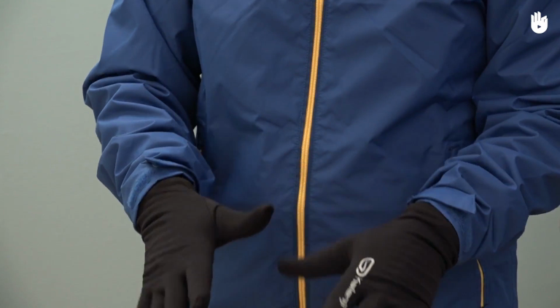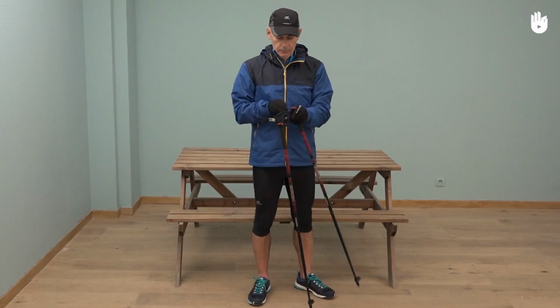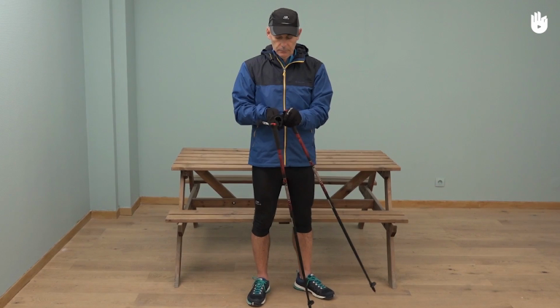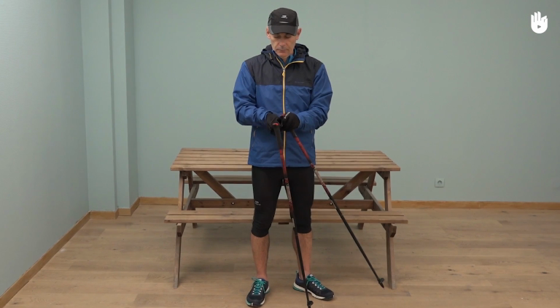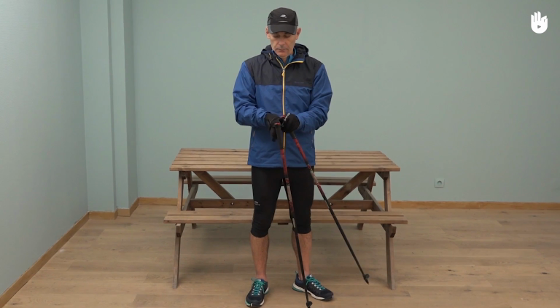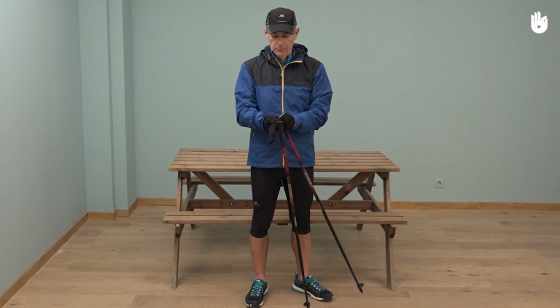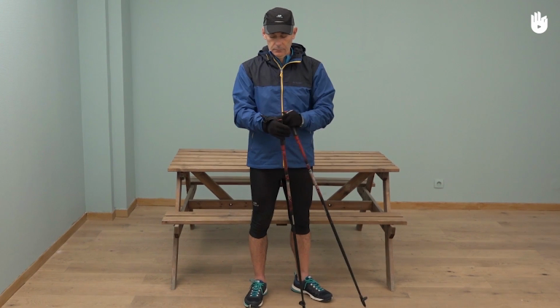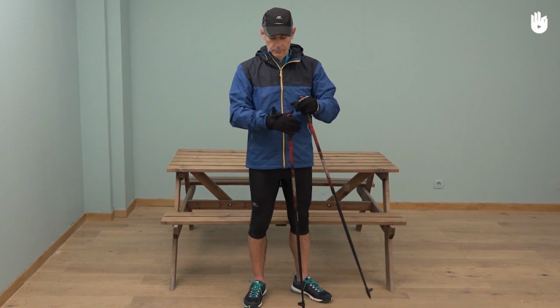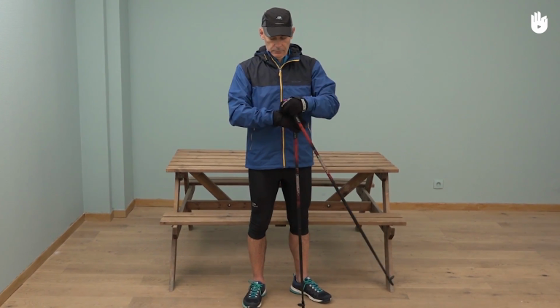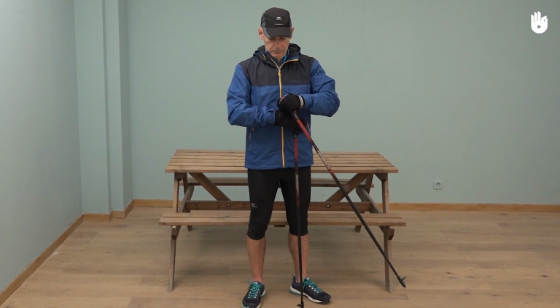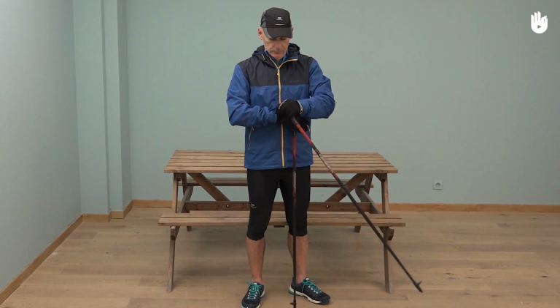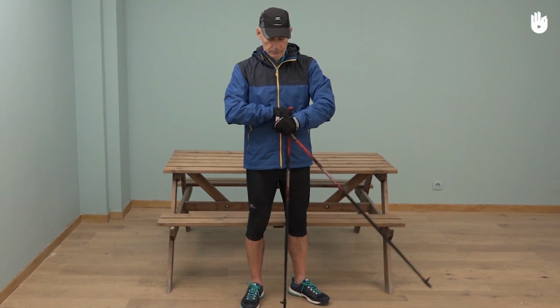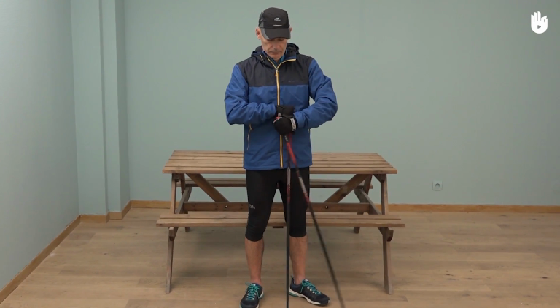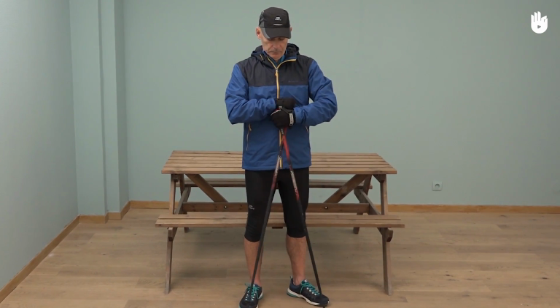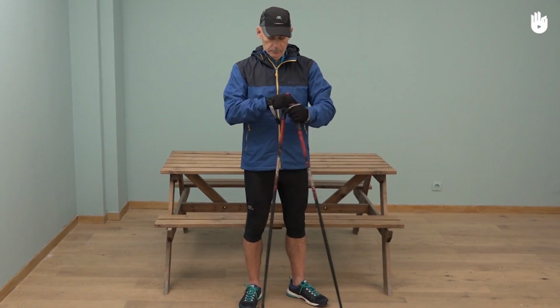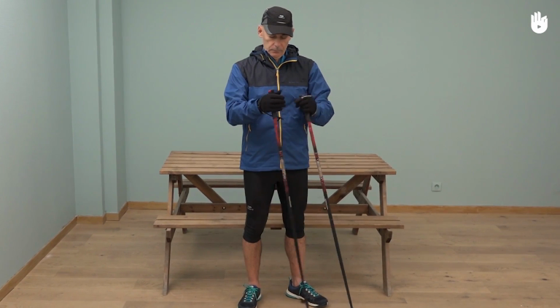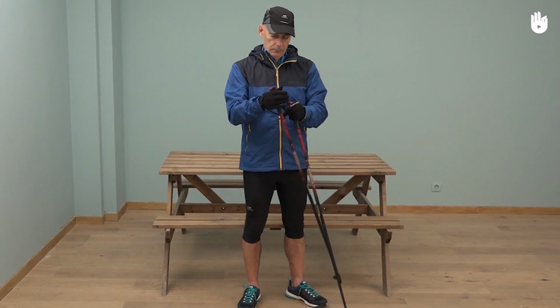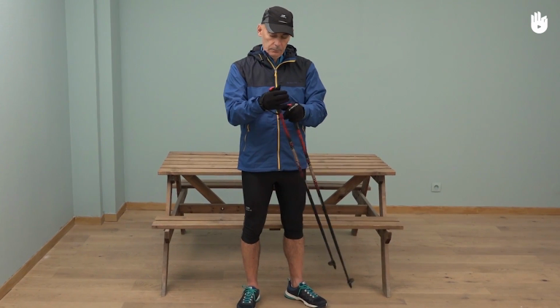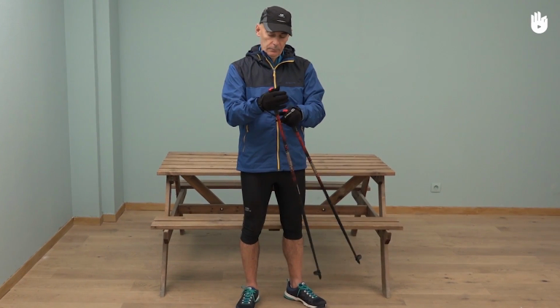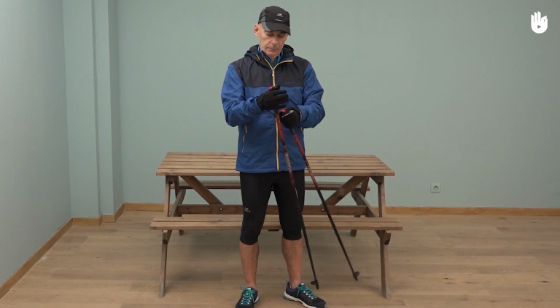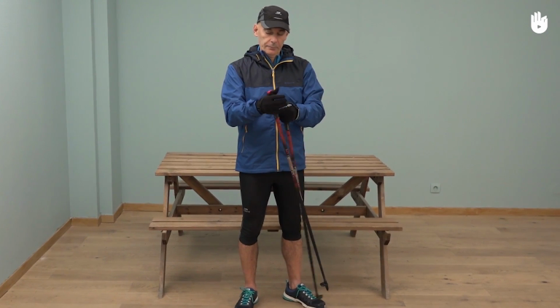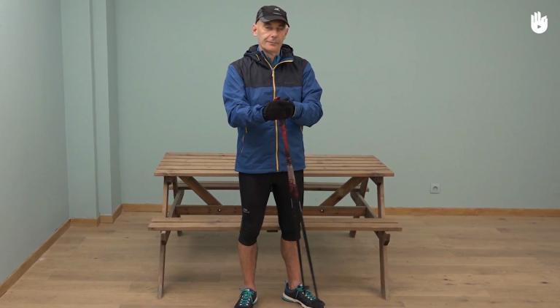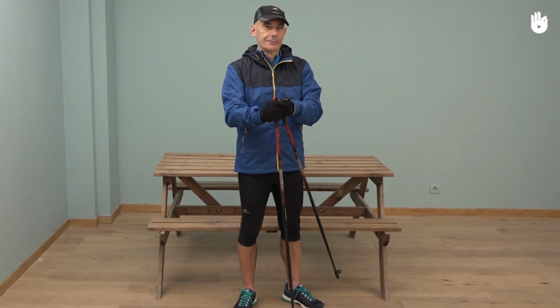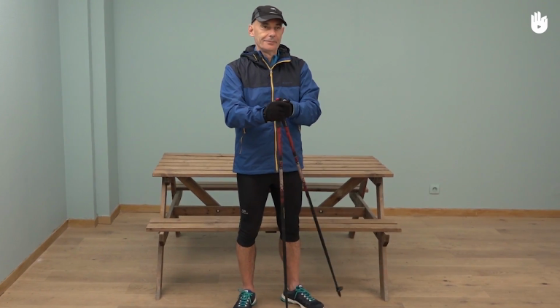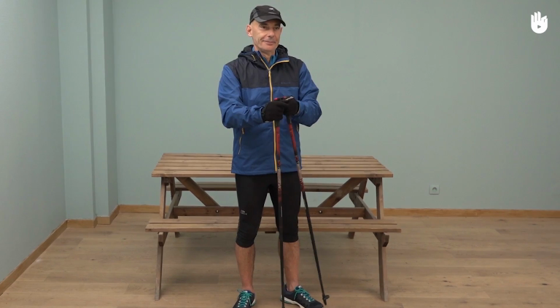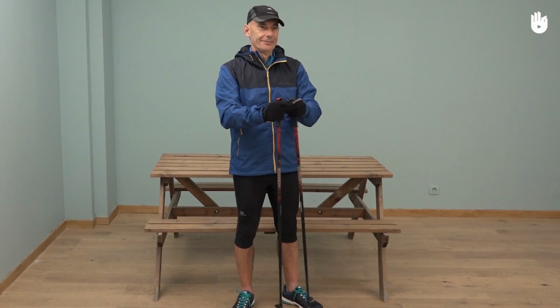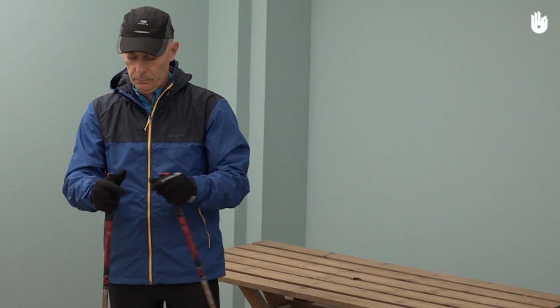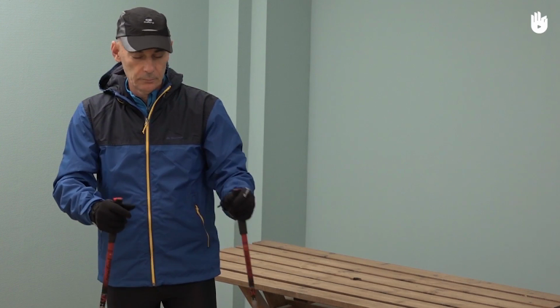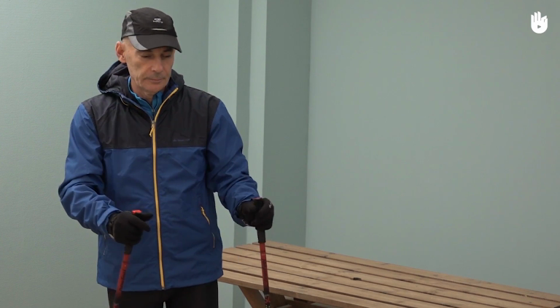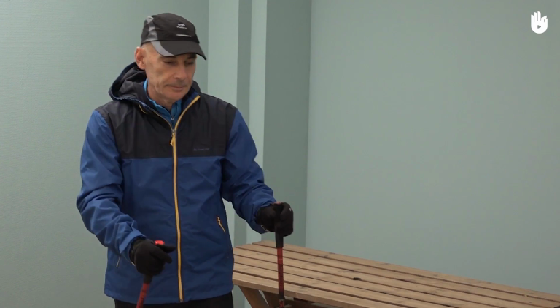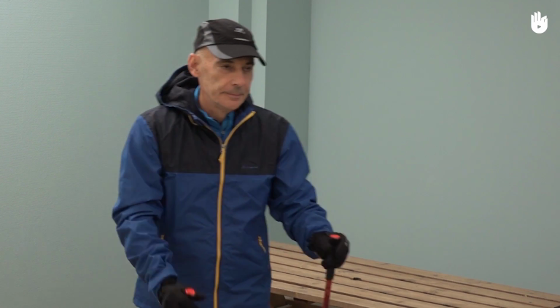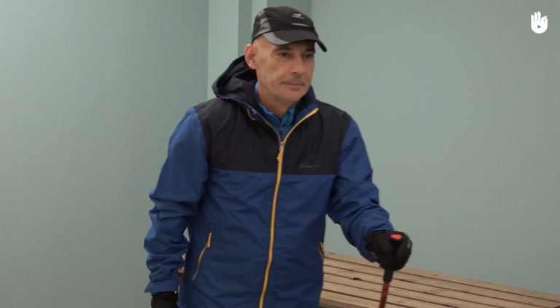Now you know how to dress for your Nordic walking trips in all types of weather conditions. So let's hit the road!